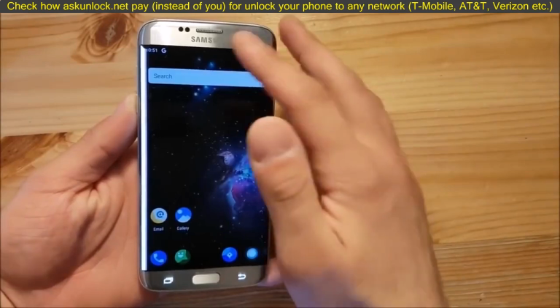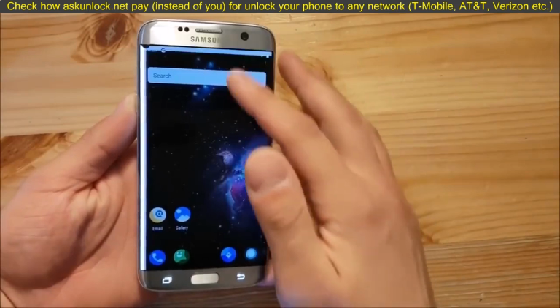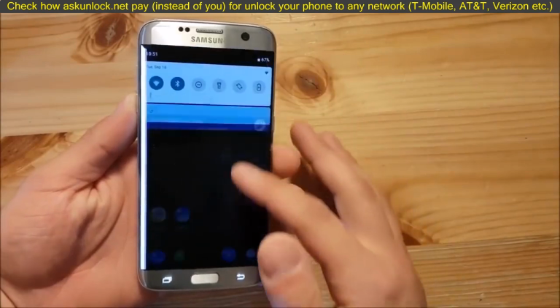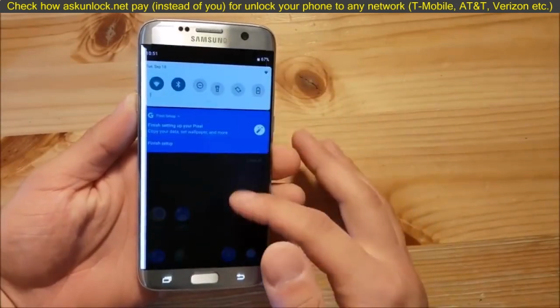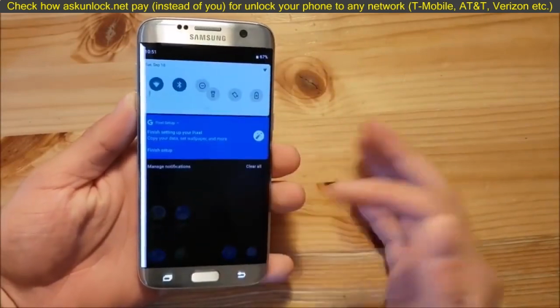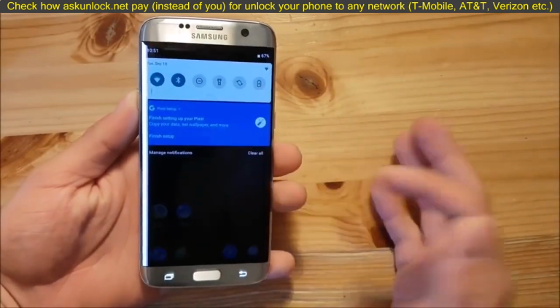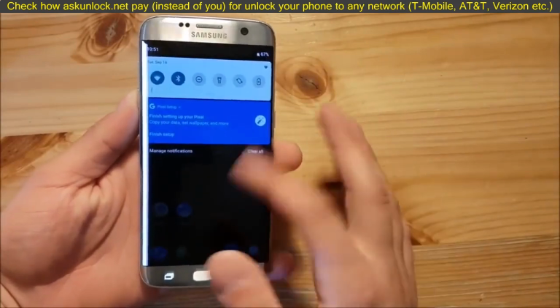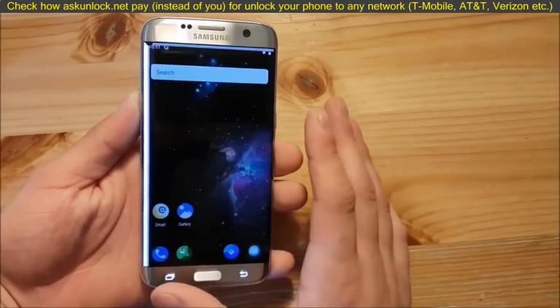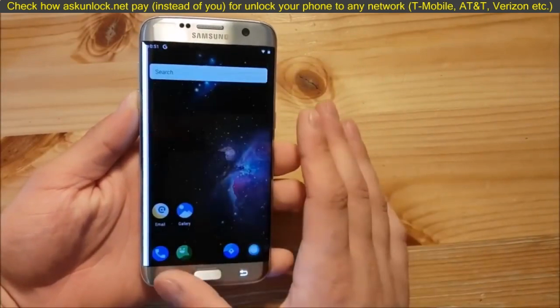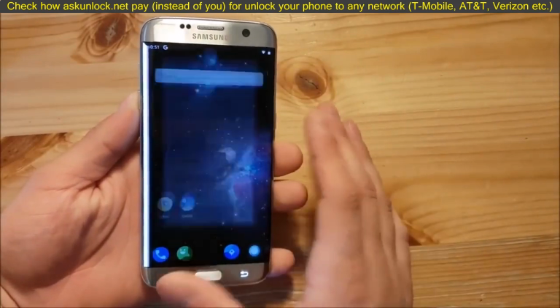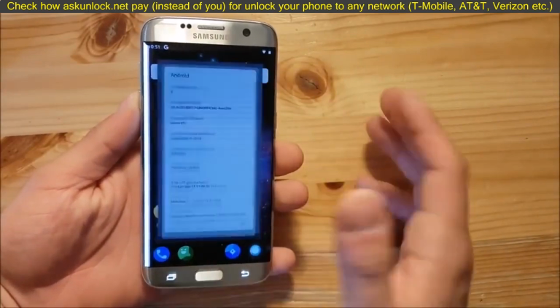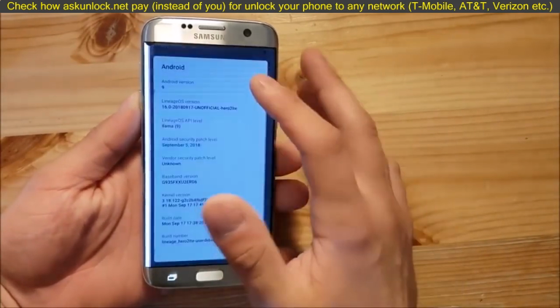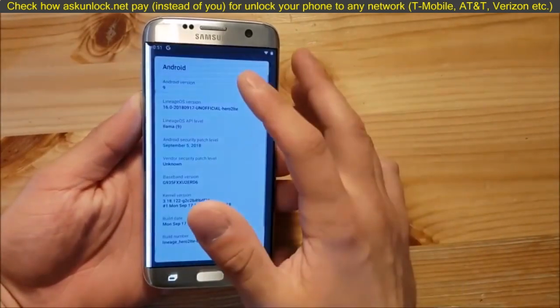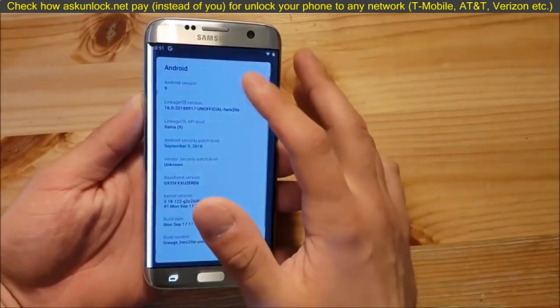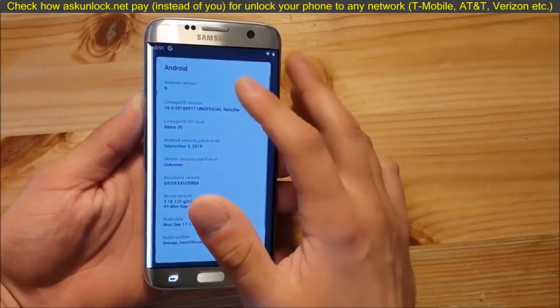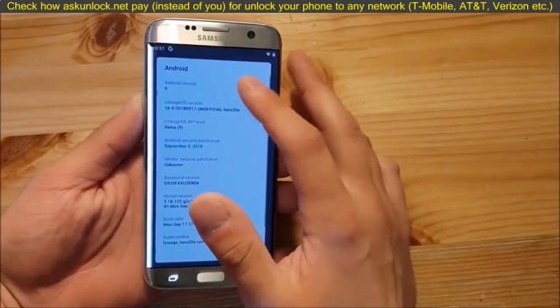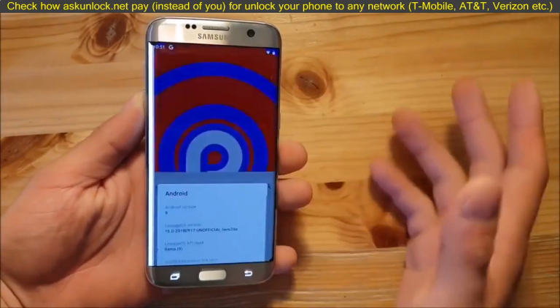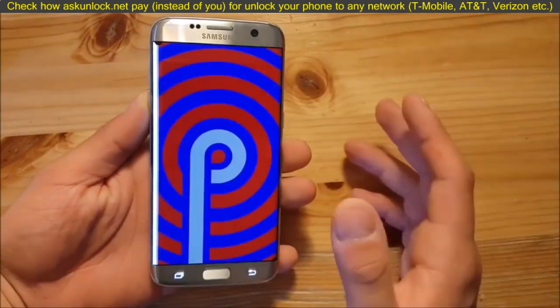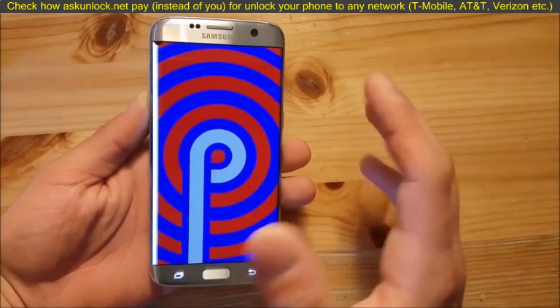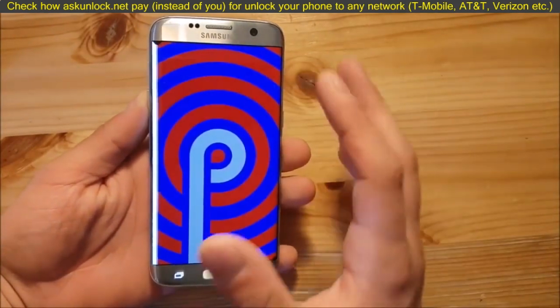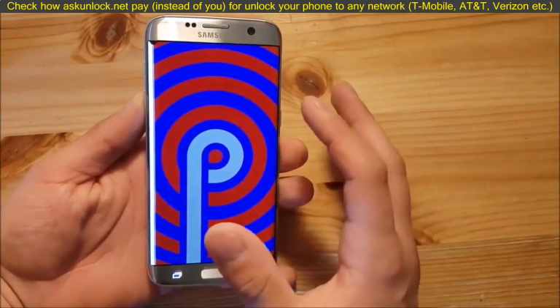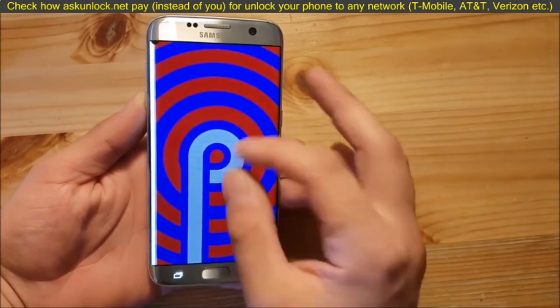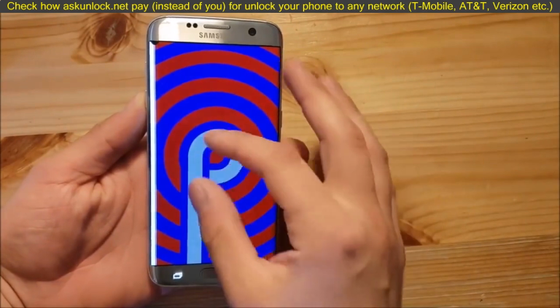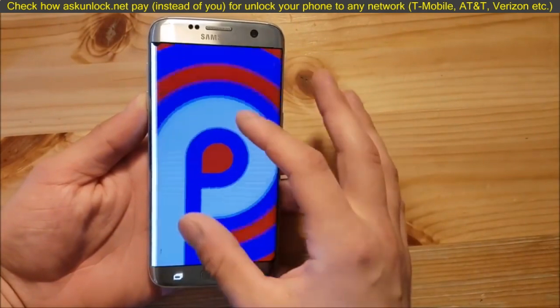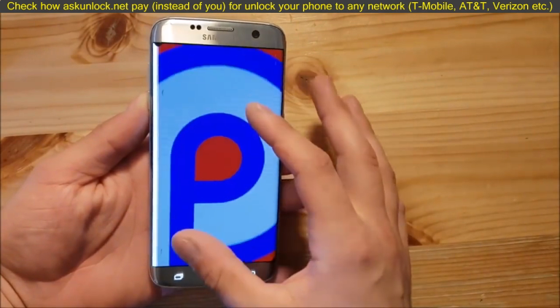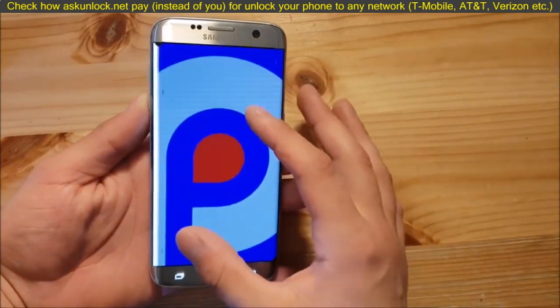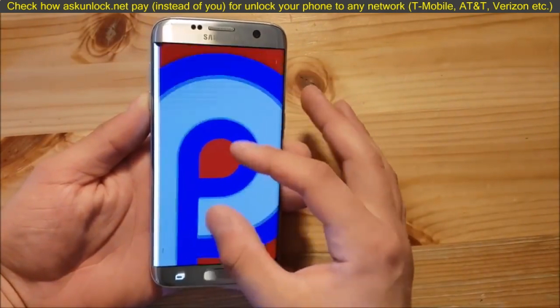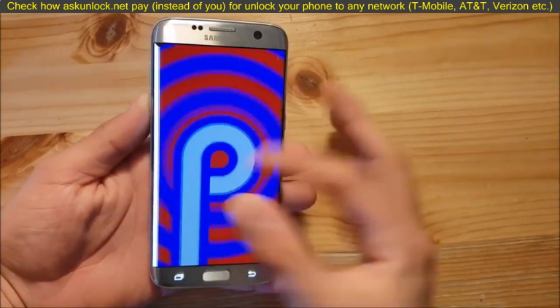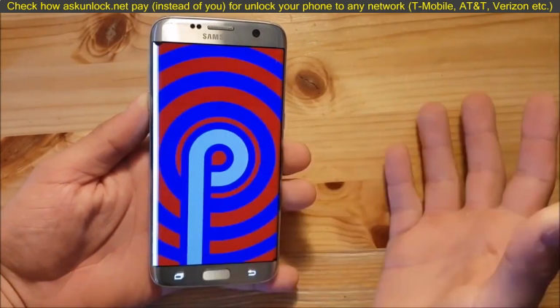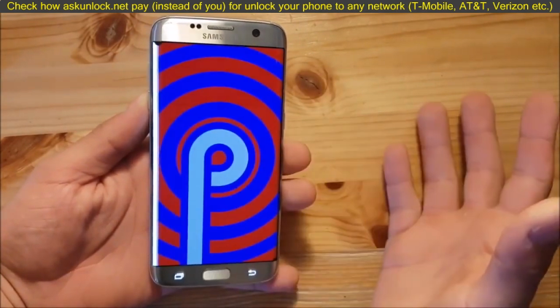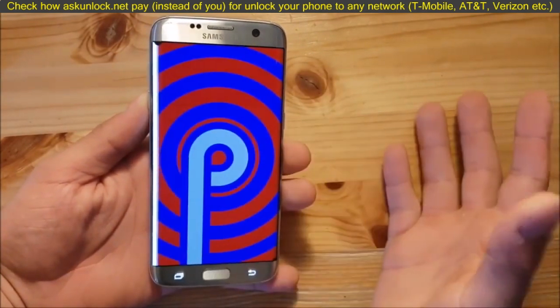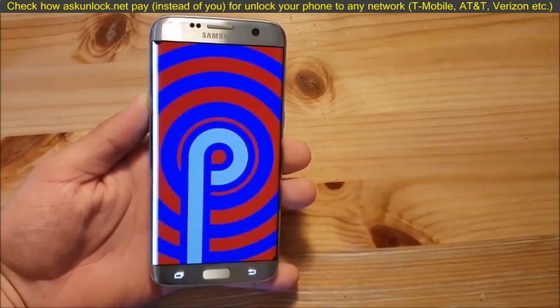This is the S7 Edge, and today we are going to install and review Android 9, Android P, for the Samsung Galaxy S7 and S7 Edge.